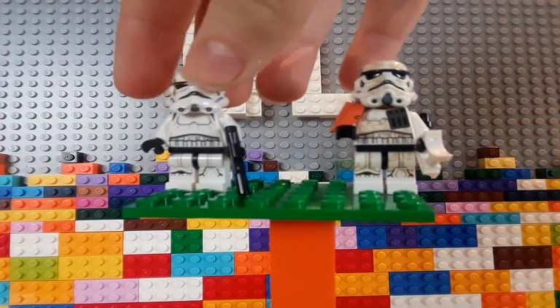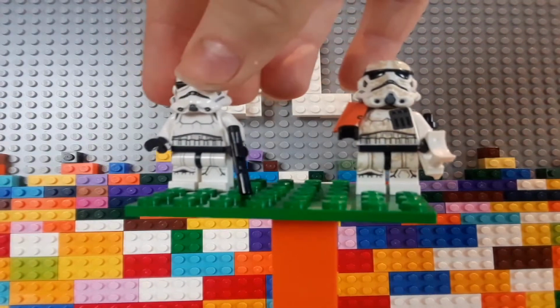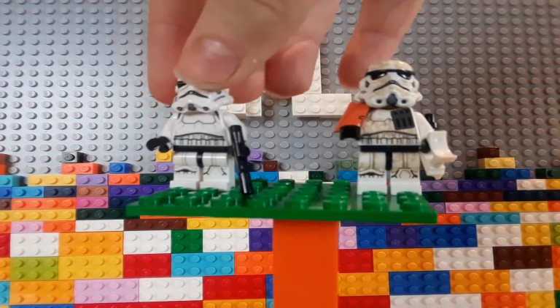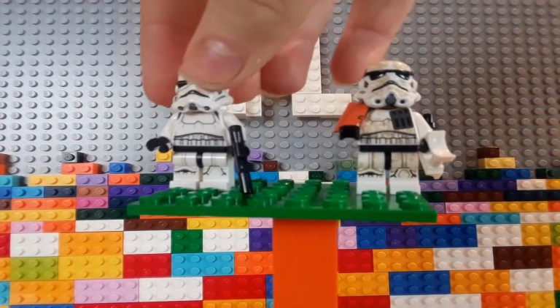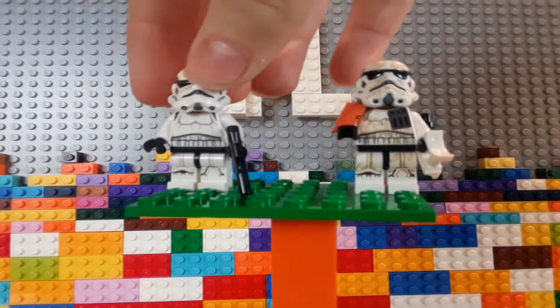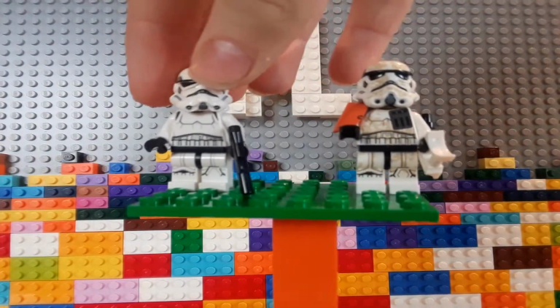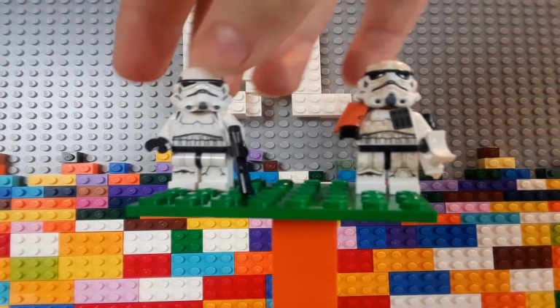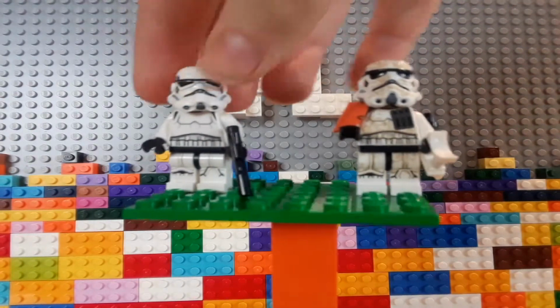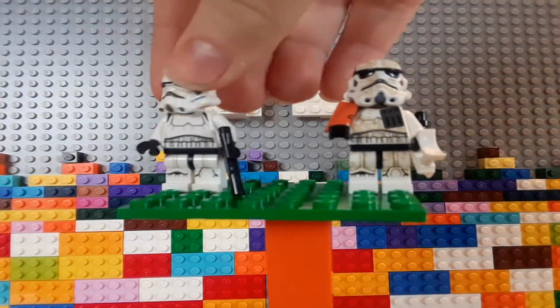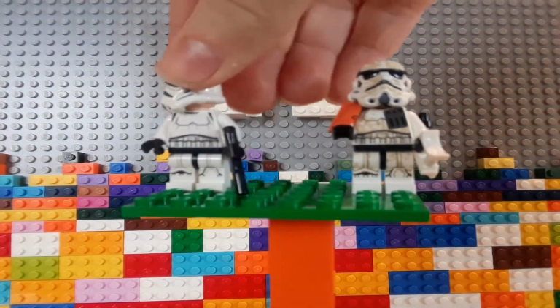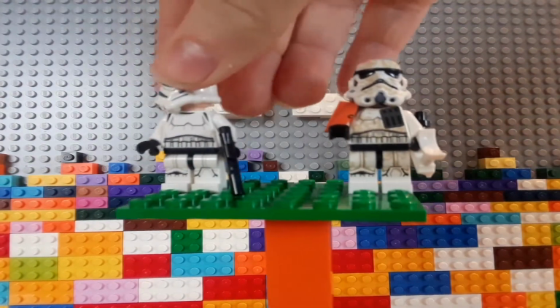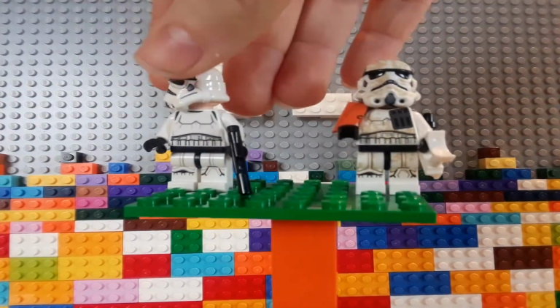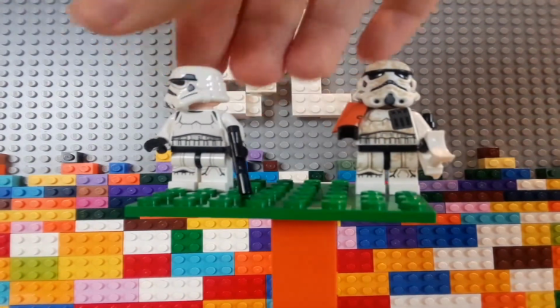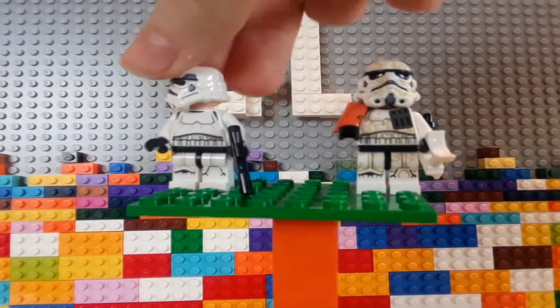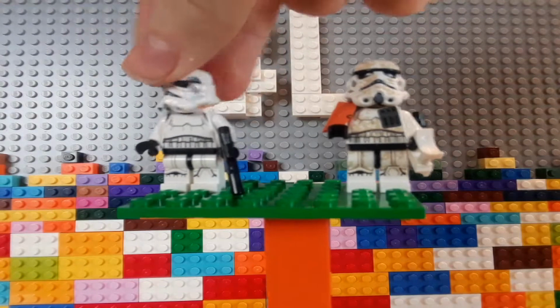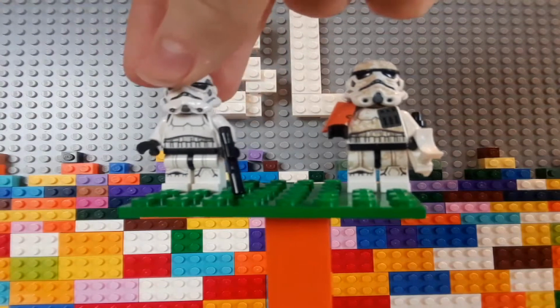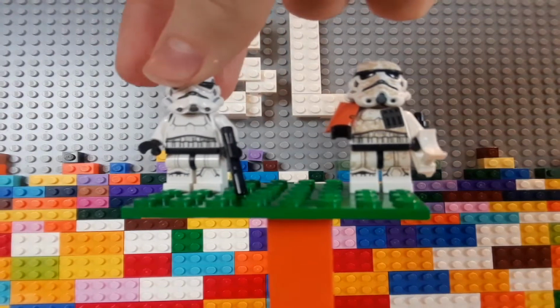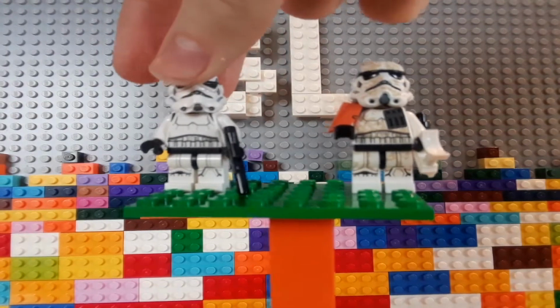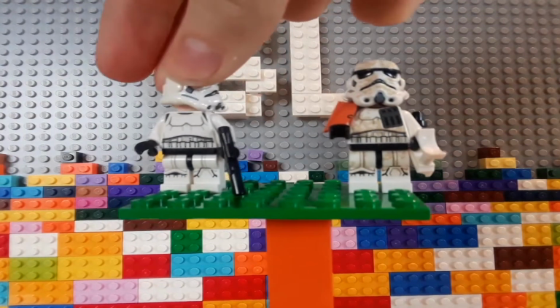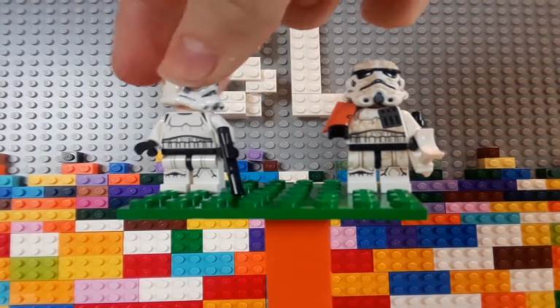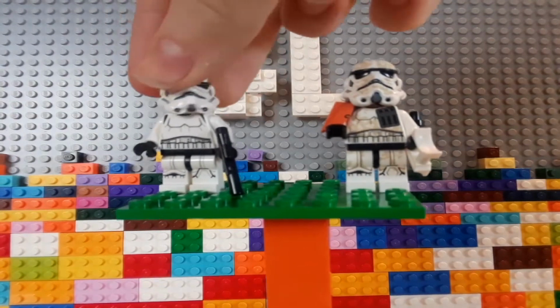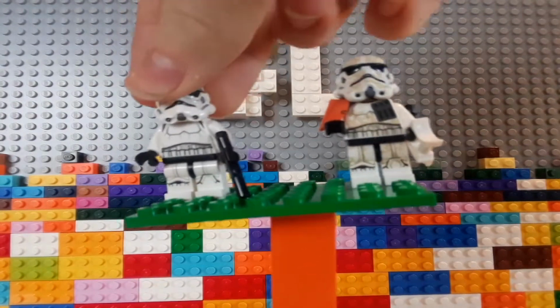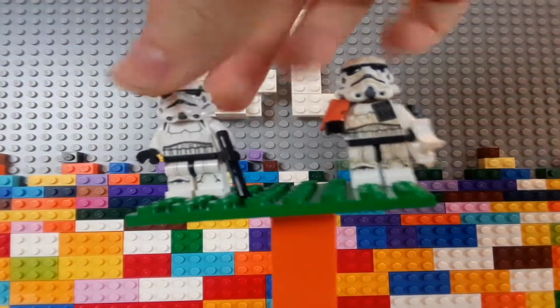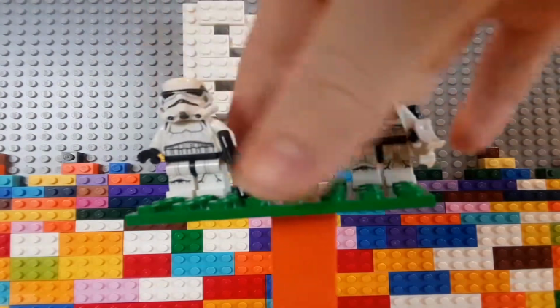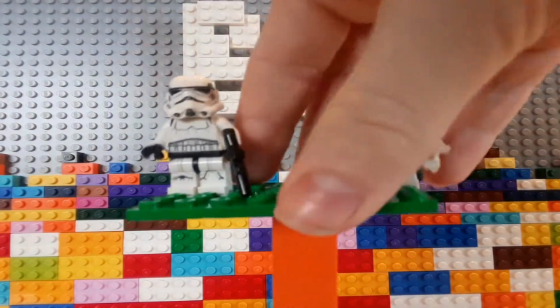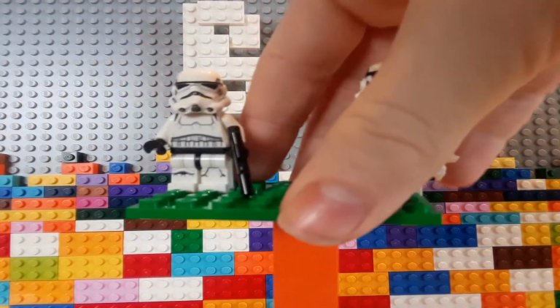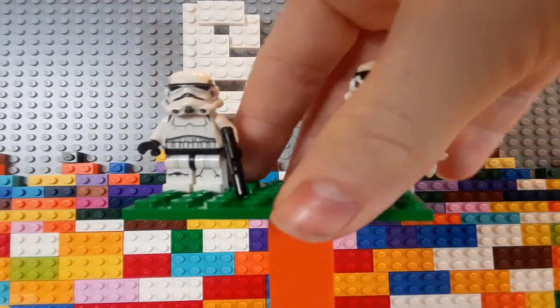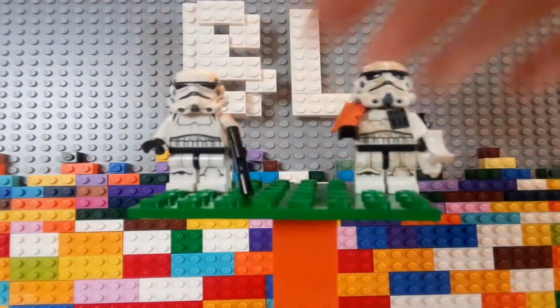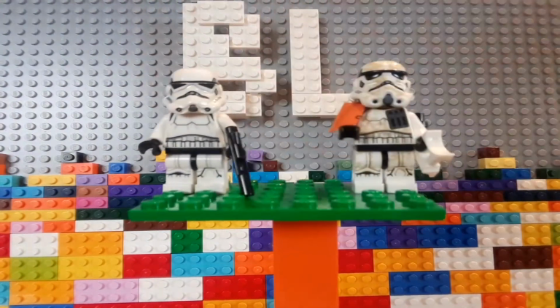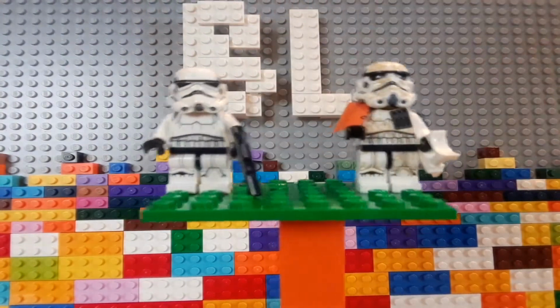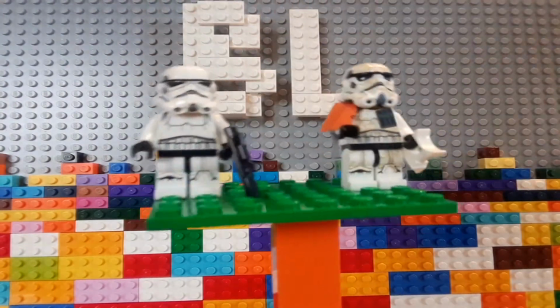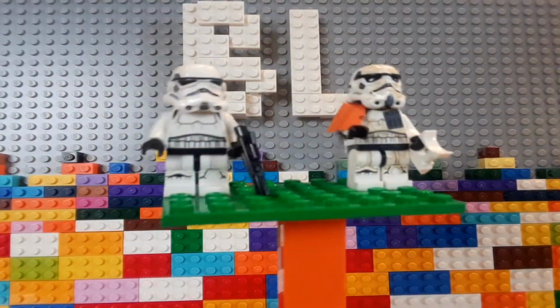And if you just pop it off a bit, you can look — boo! Boo! Those noises were not necessary.